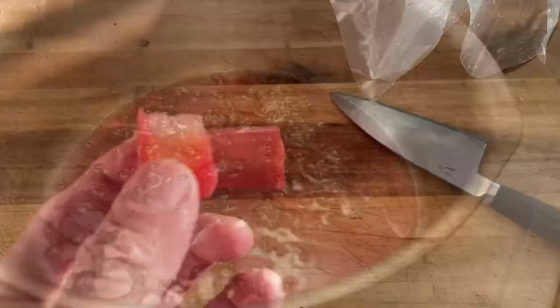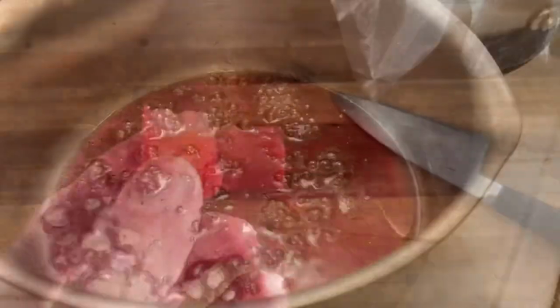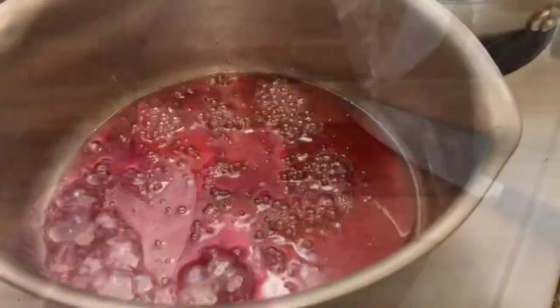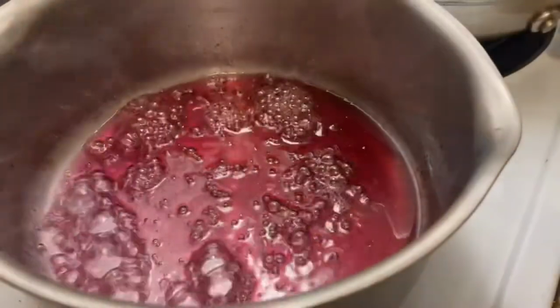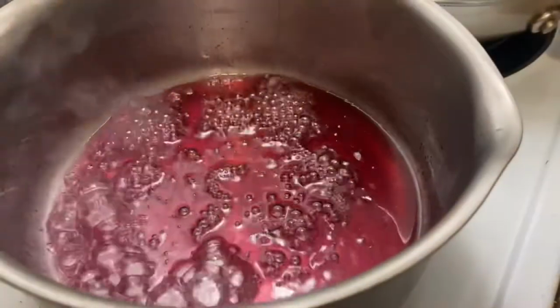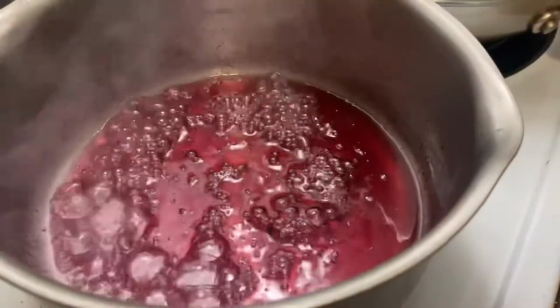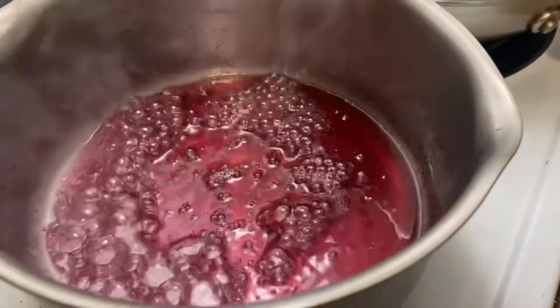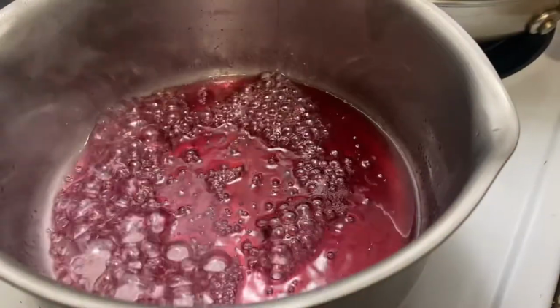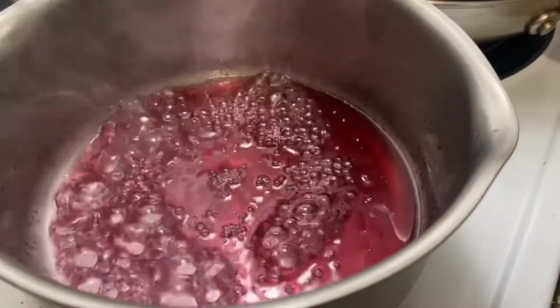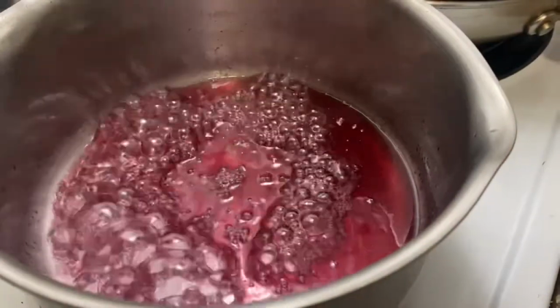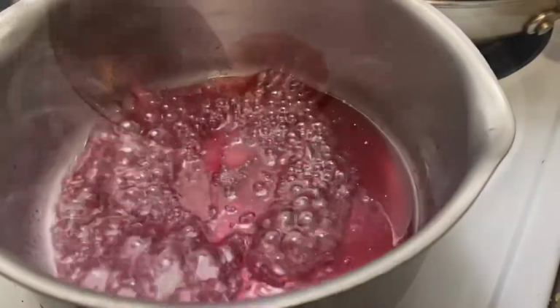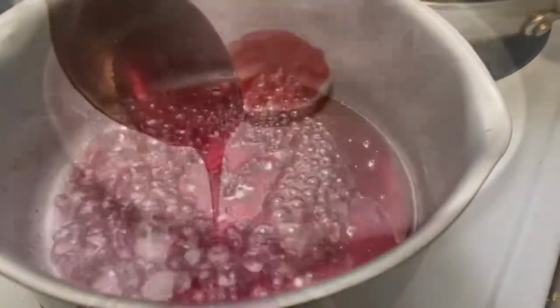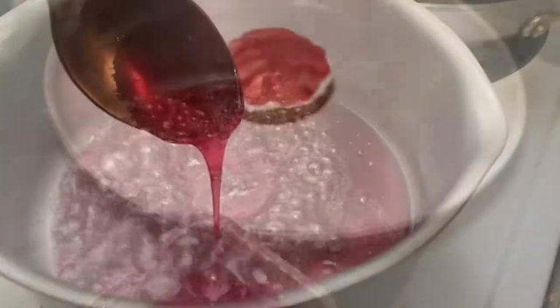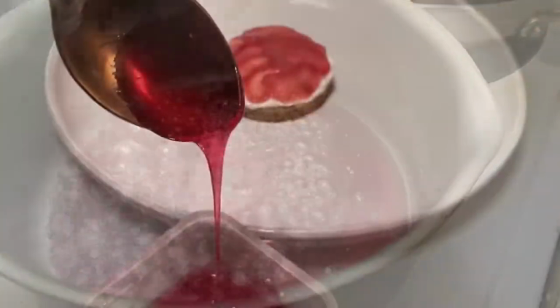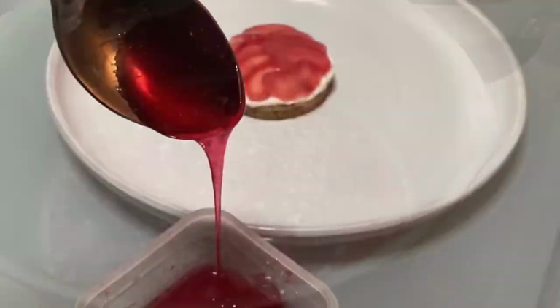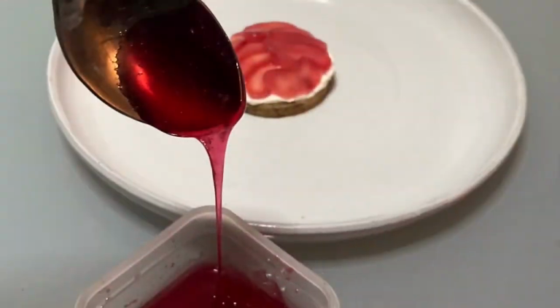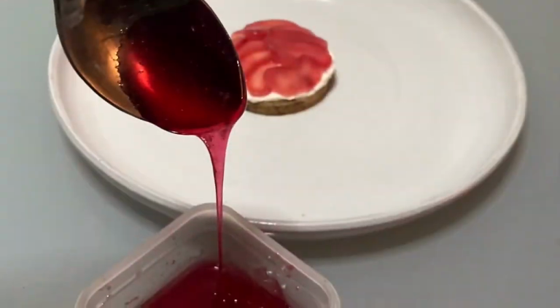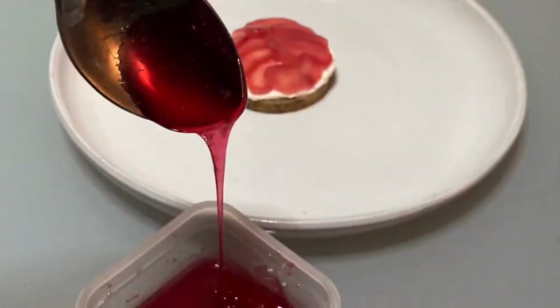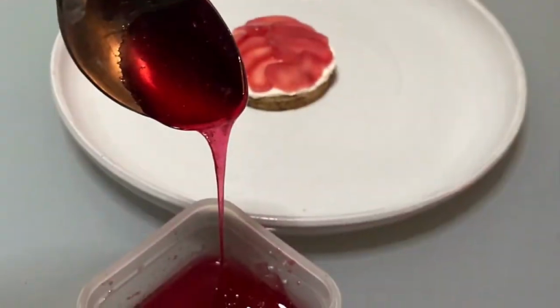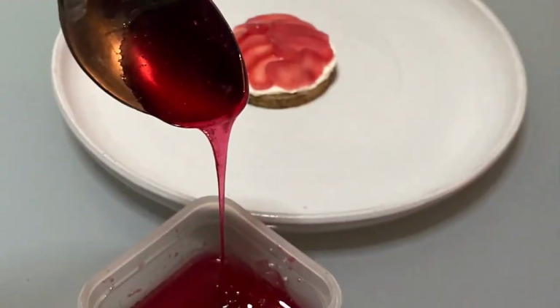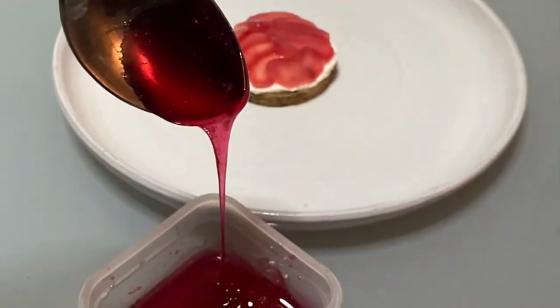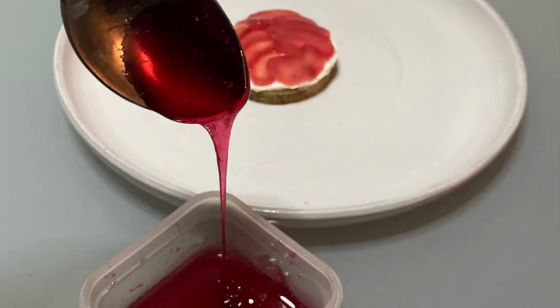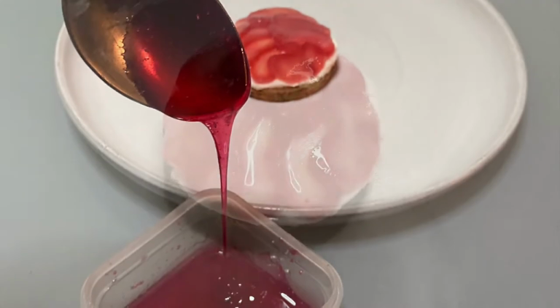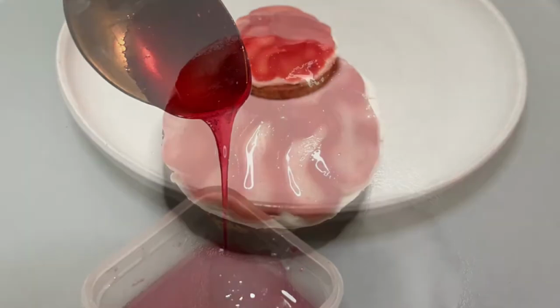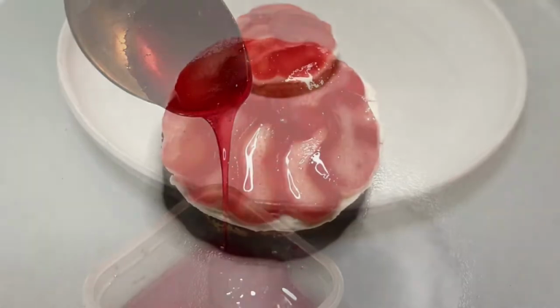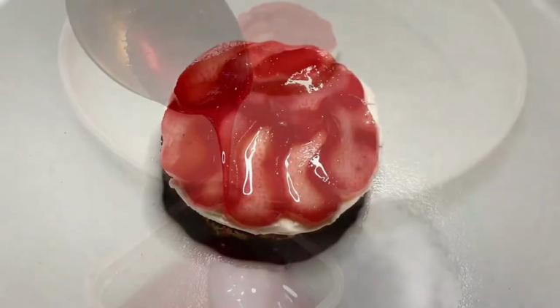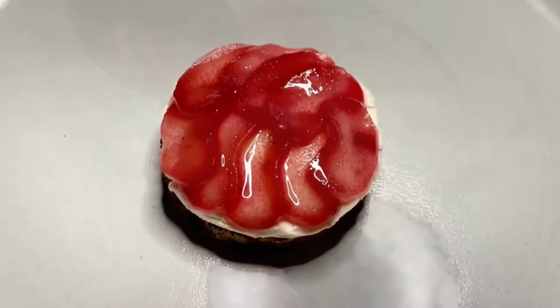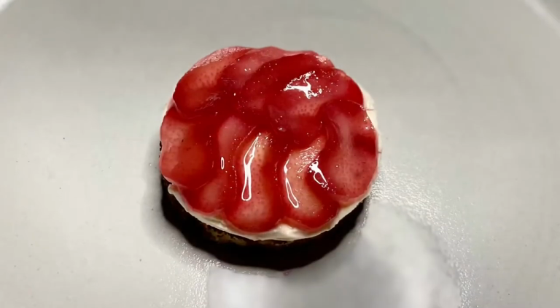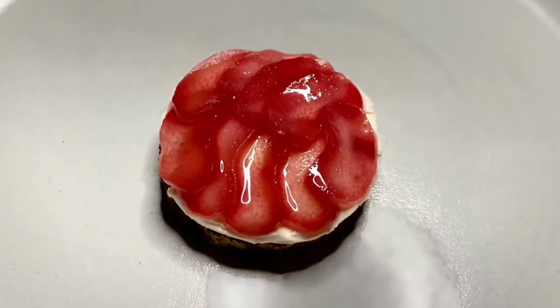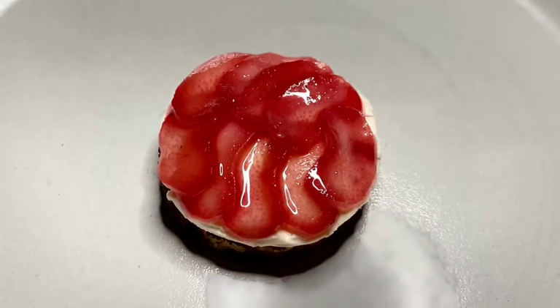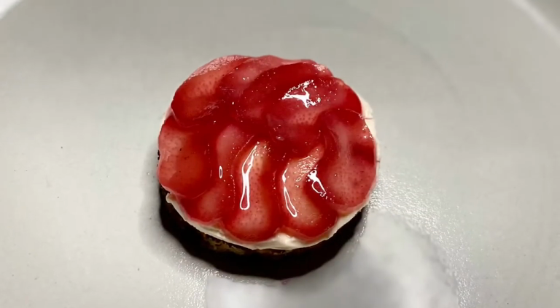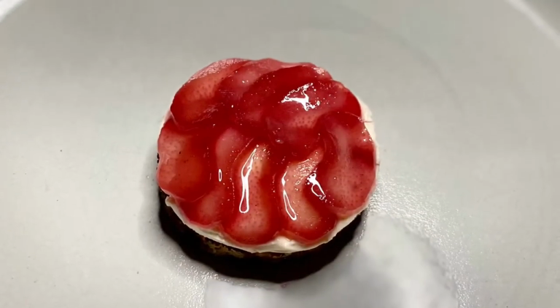I take my syrup and reduce it — as you can see, a beautiful red color — and here we go.